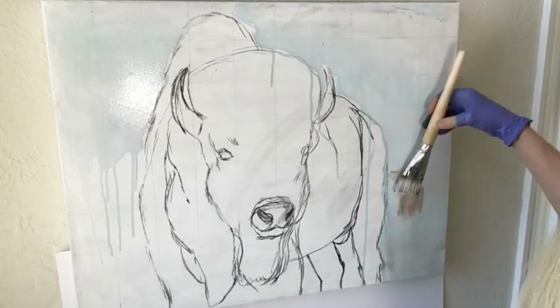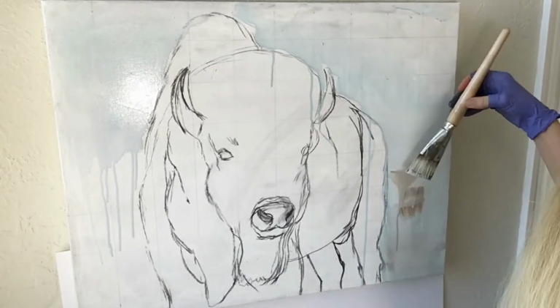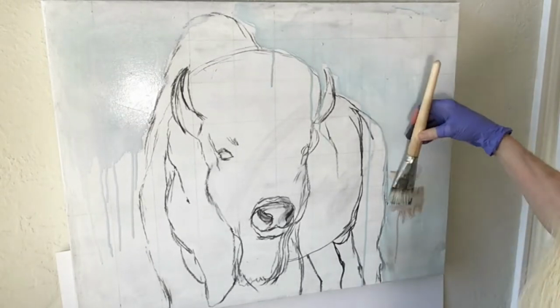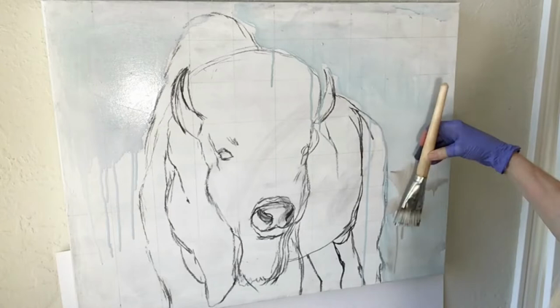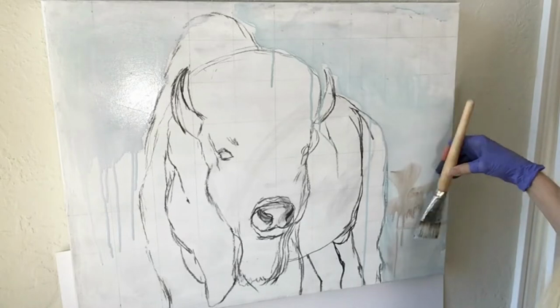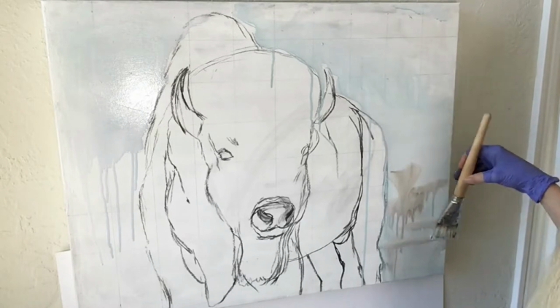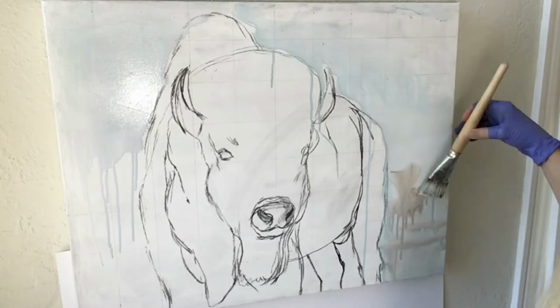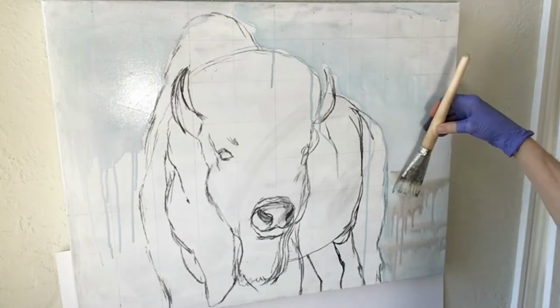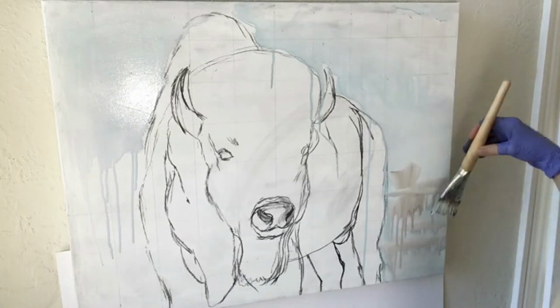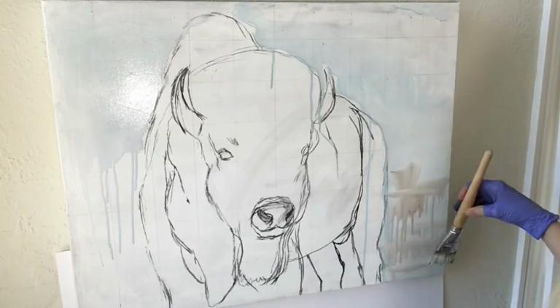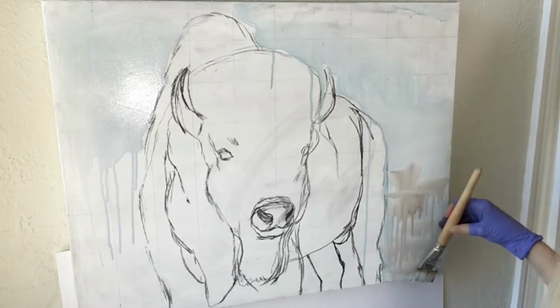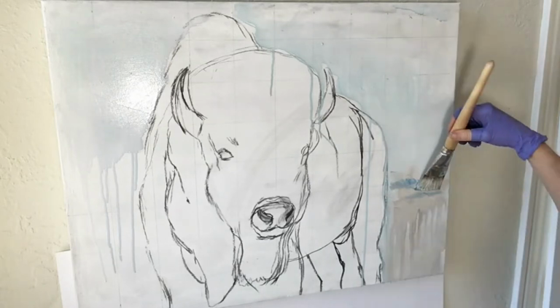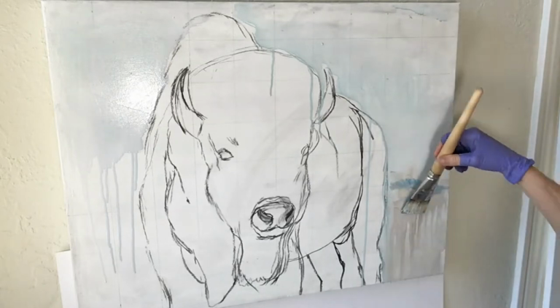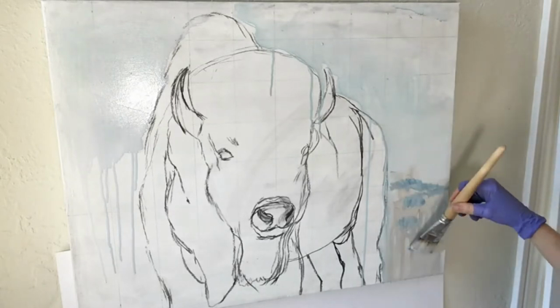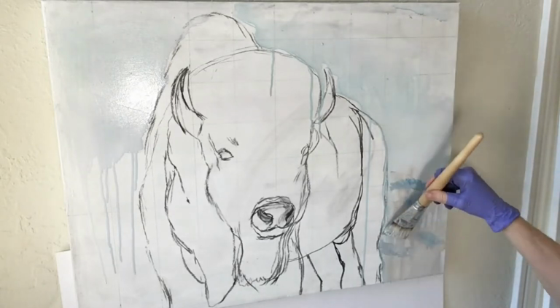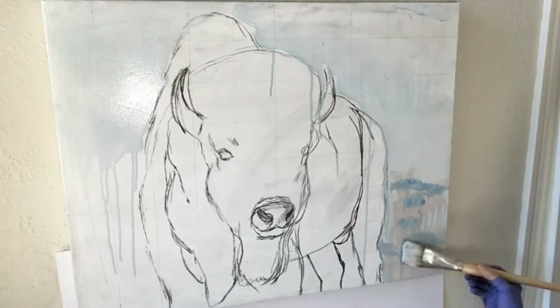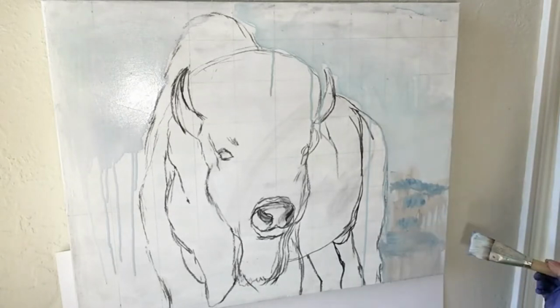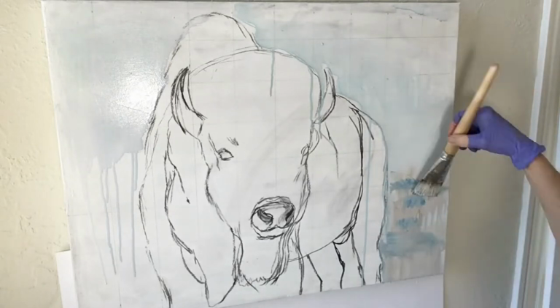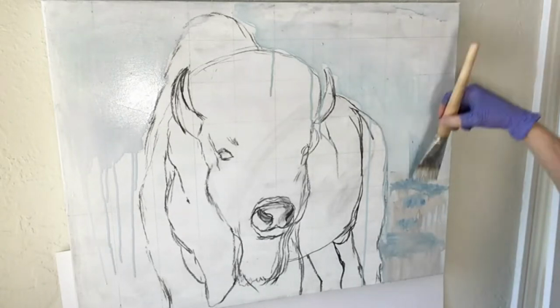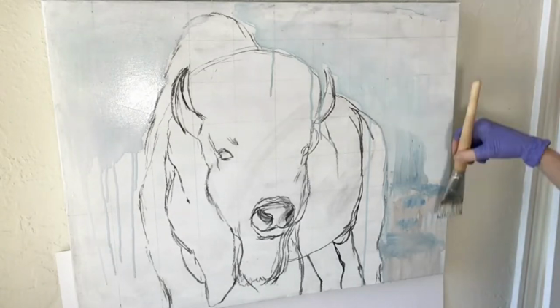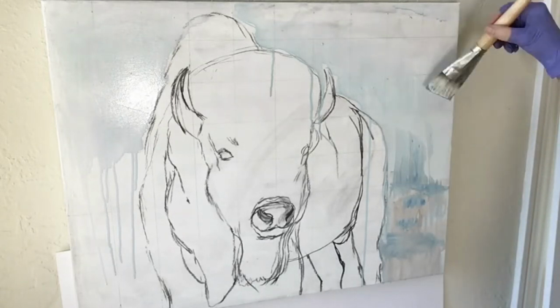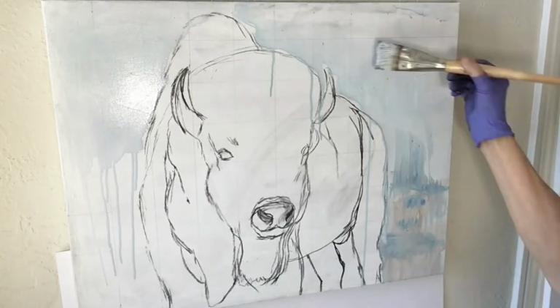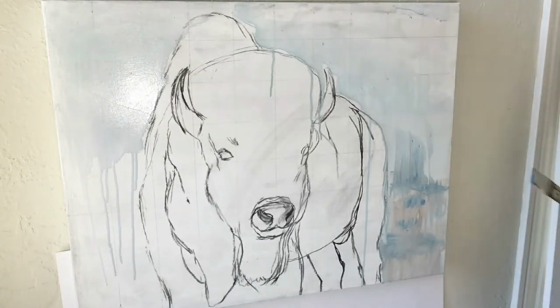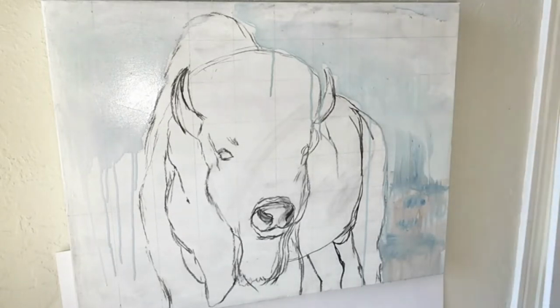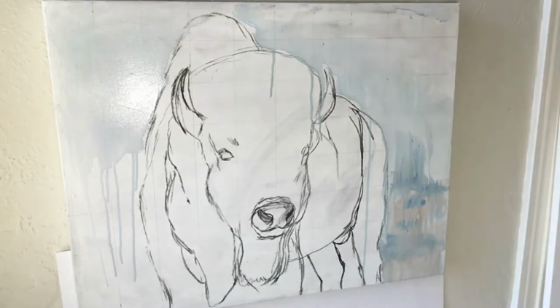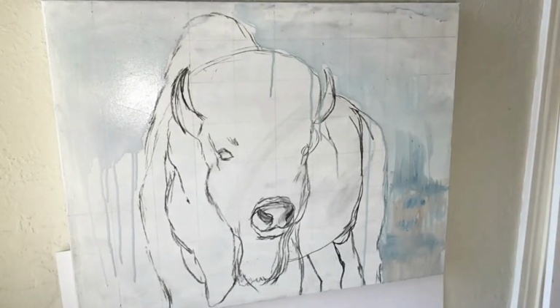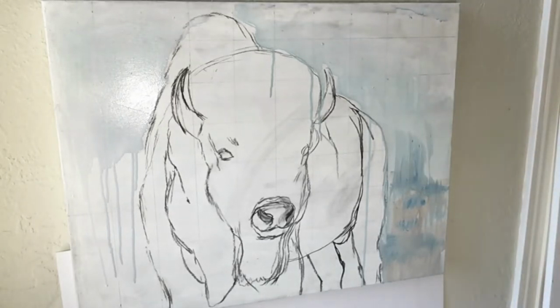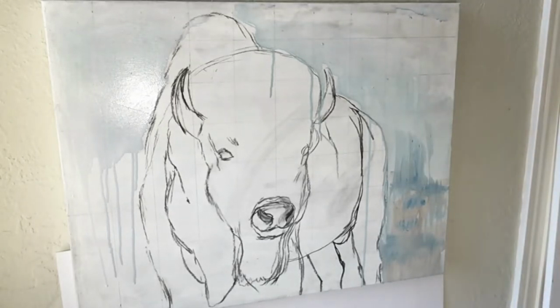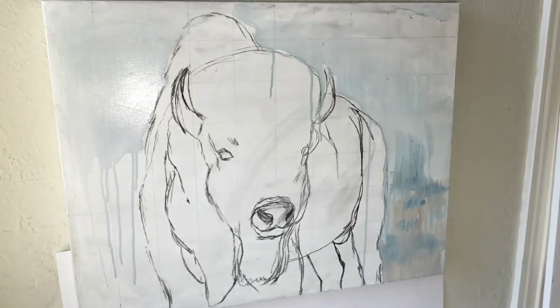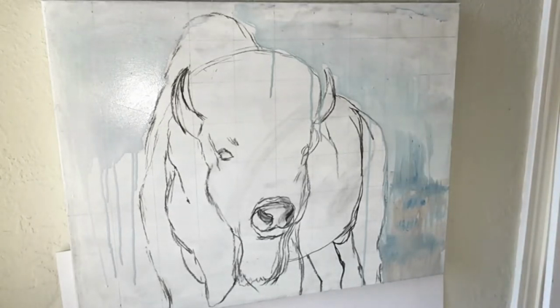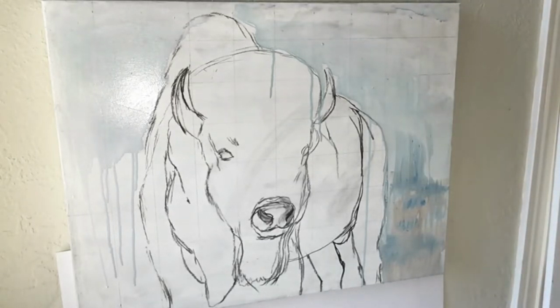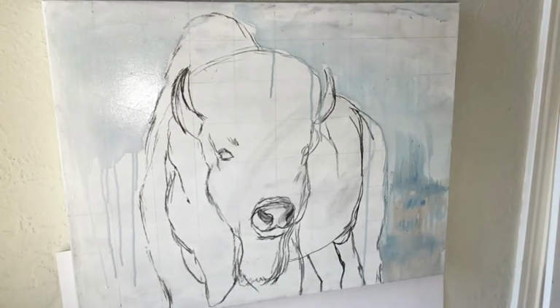After I'm satisfied with that initial layer, I will then begin to build the charcoal.